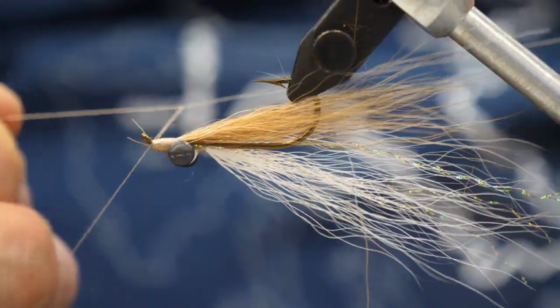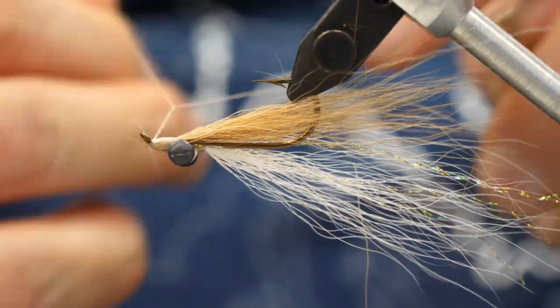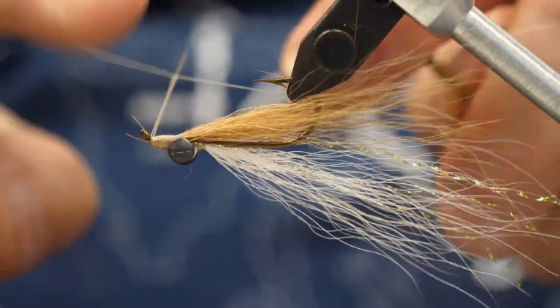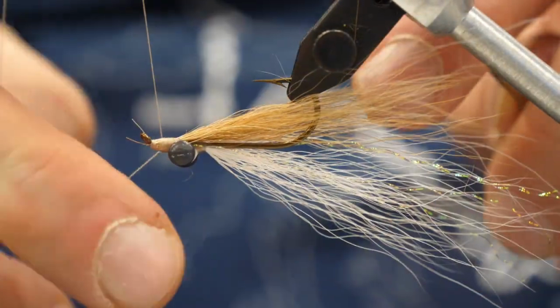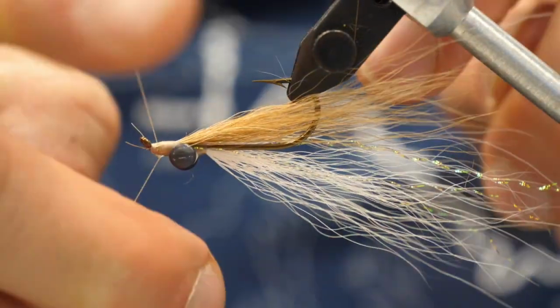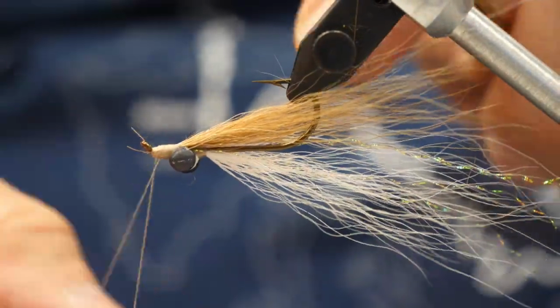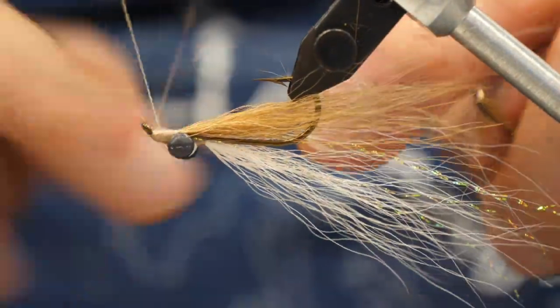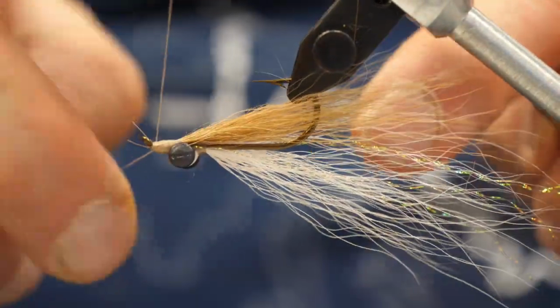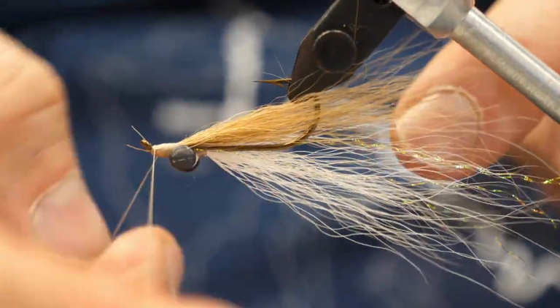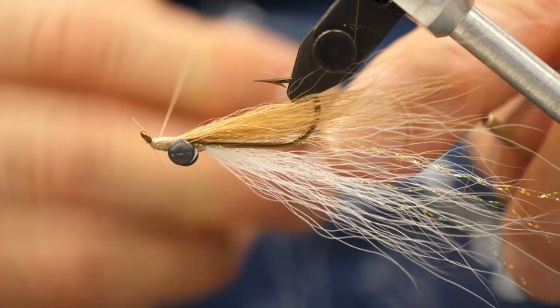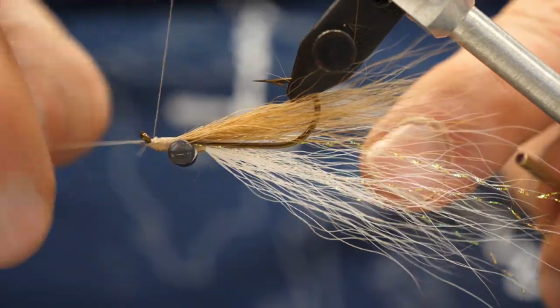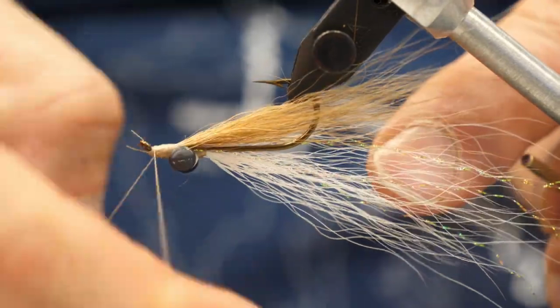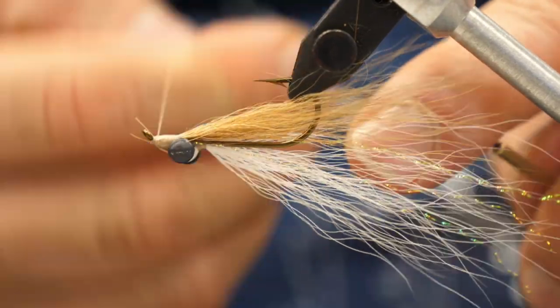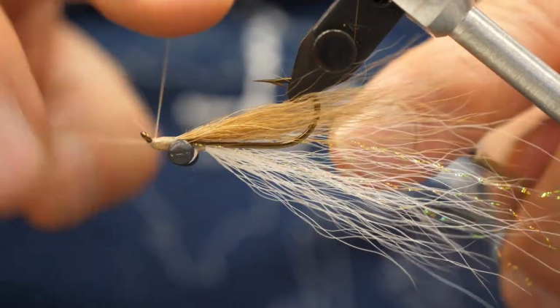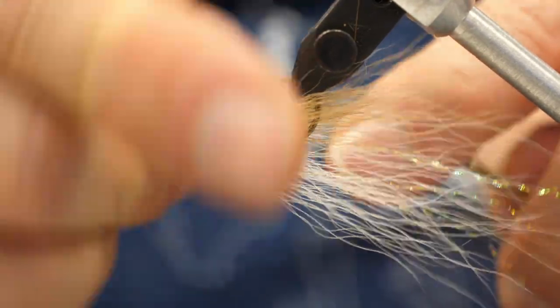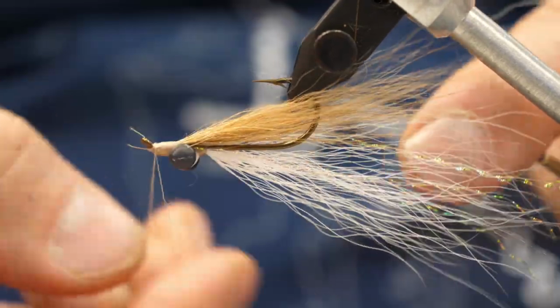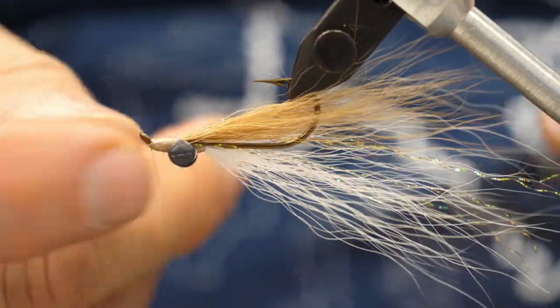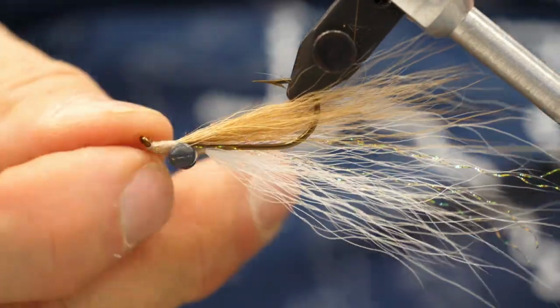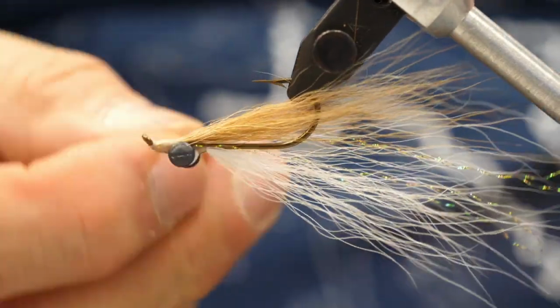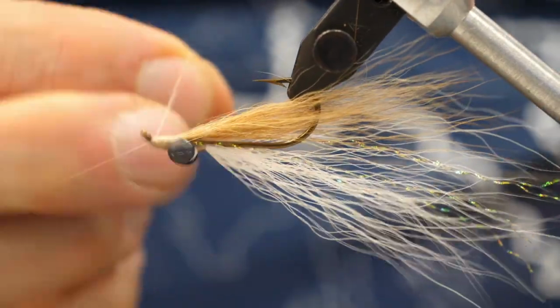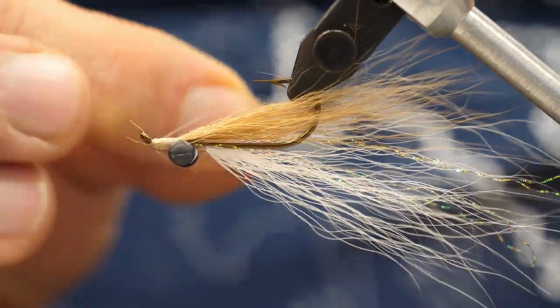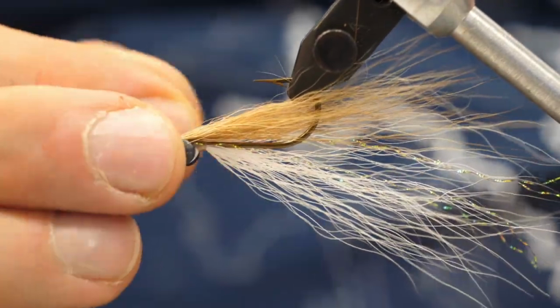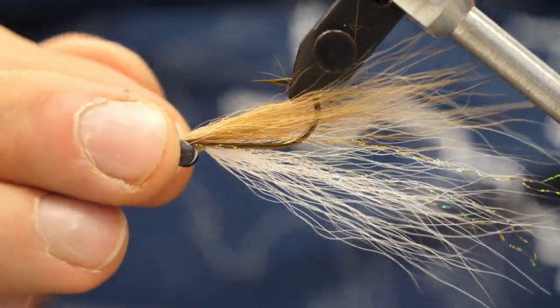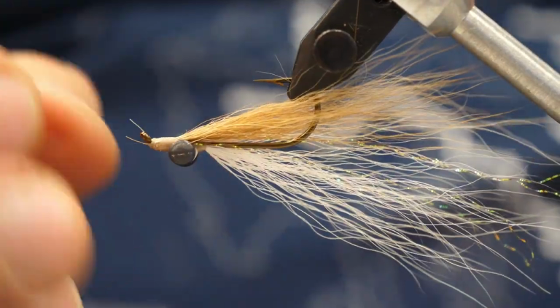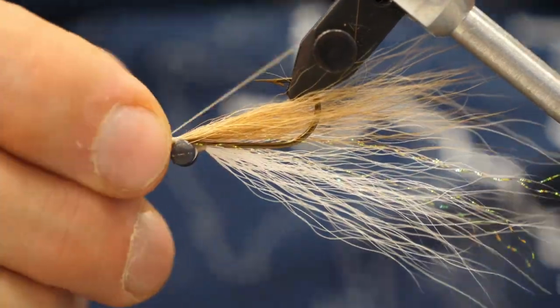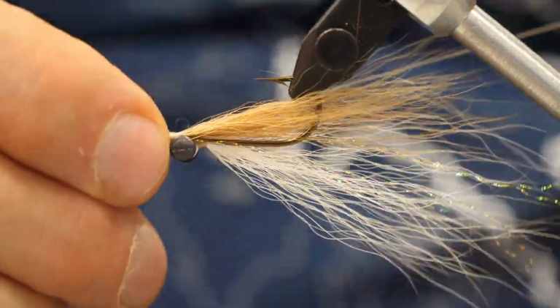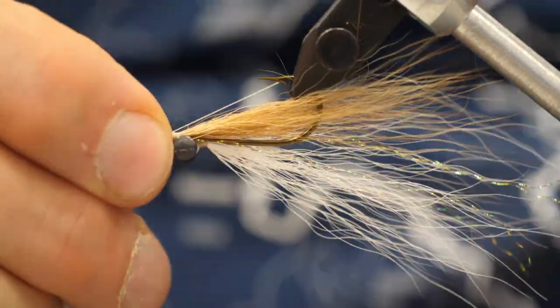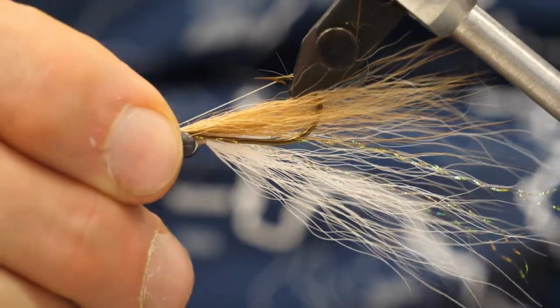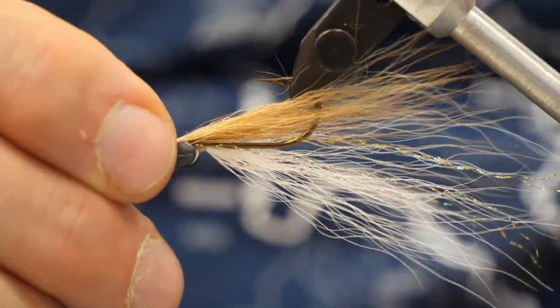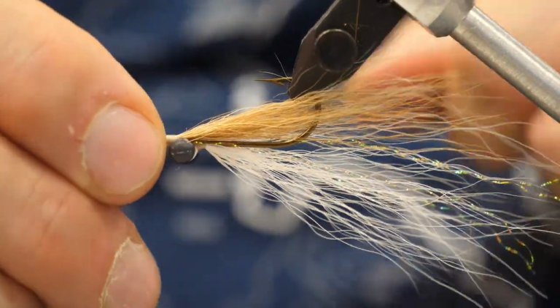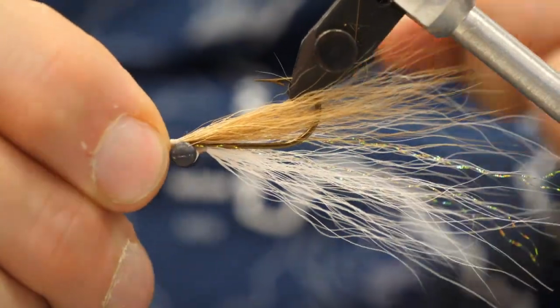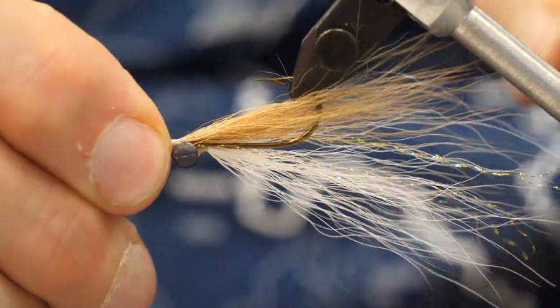Then we'll whip finish that off — two or three whip finishes is fine for this. We're going to add some lacquer to the thread and really seal that up.